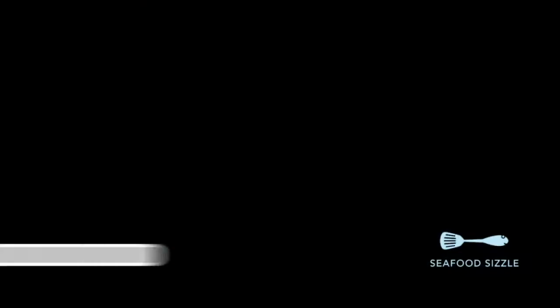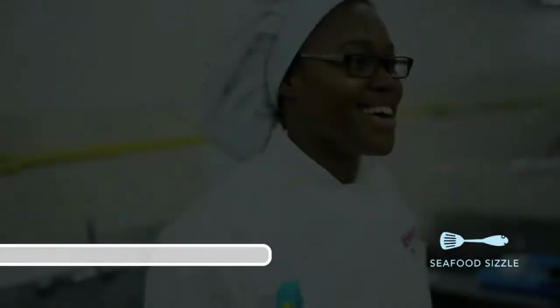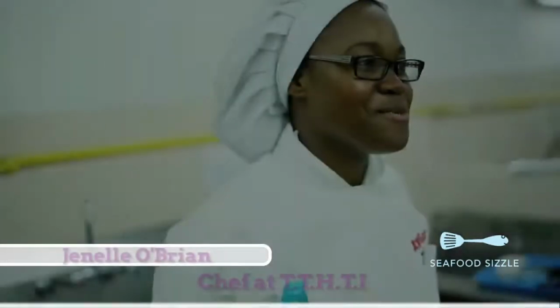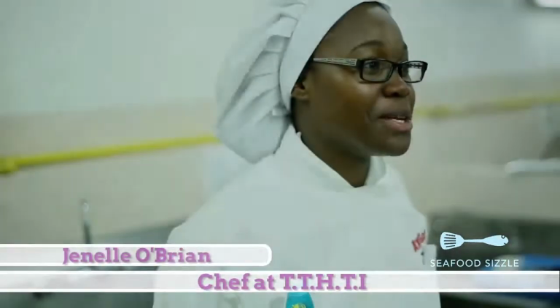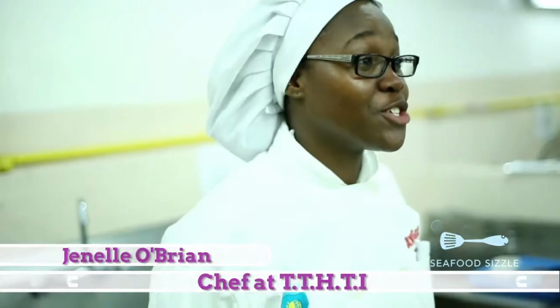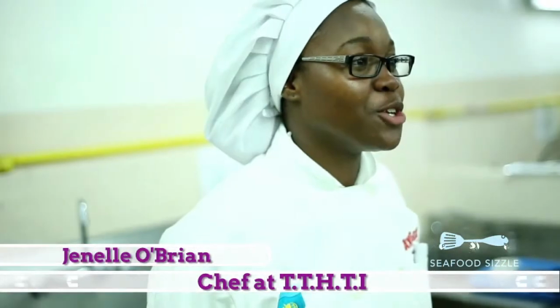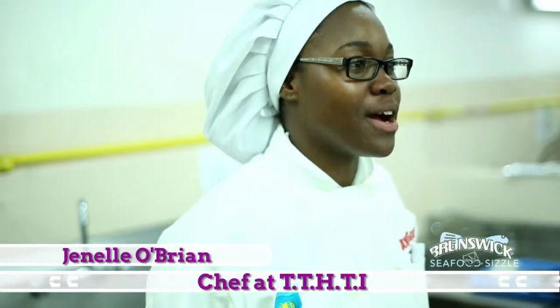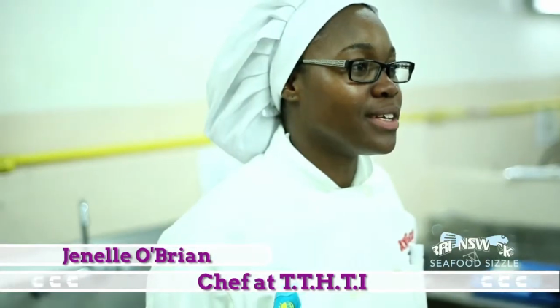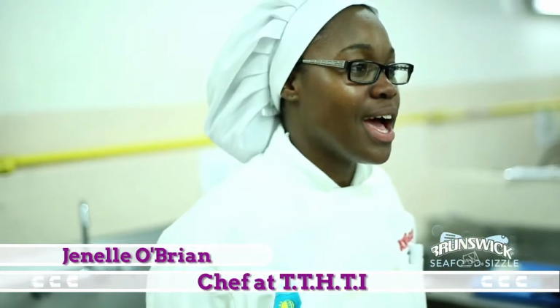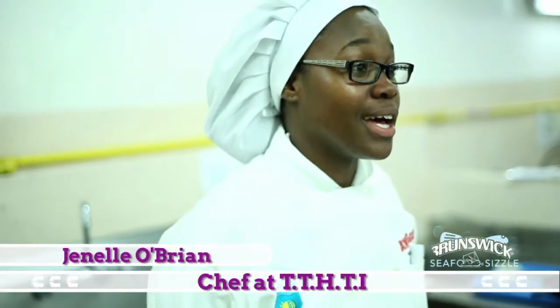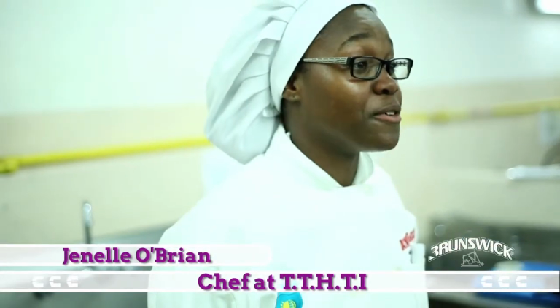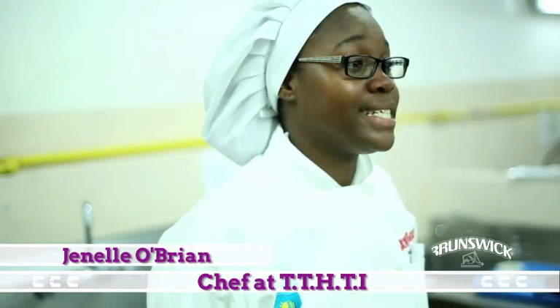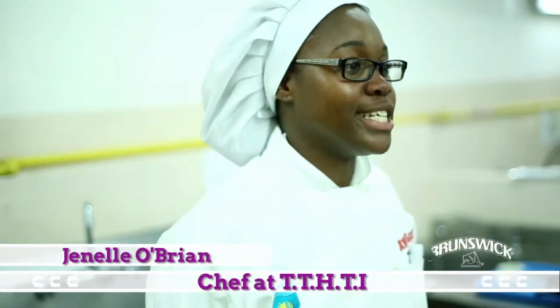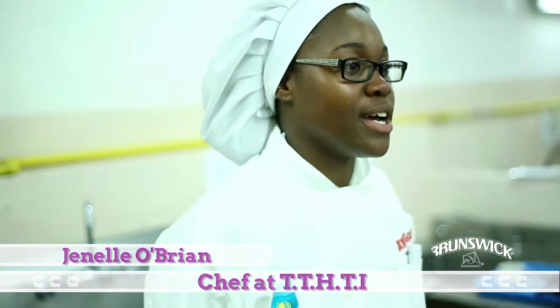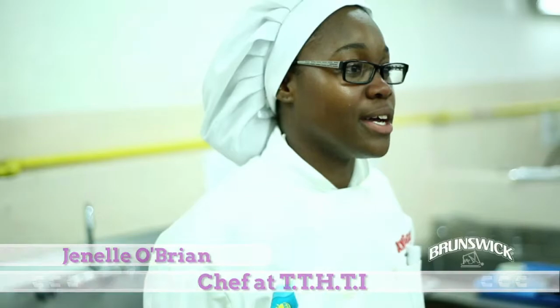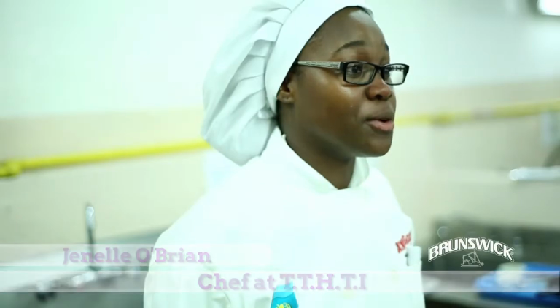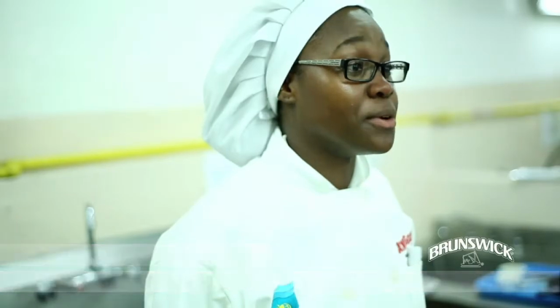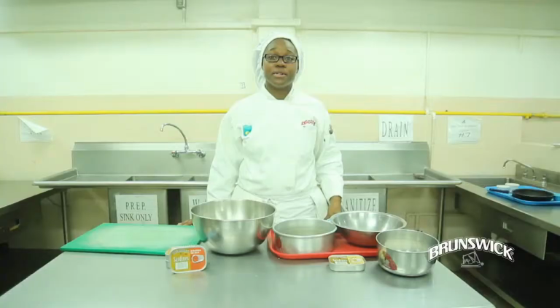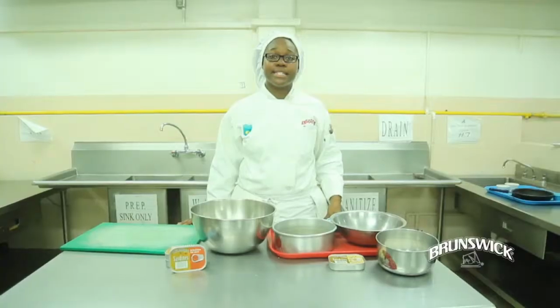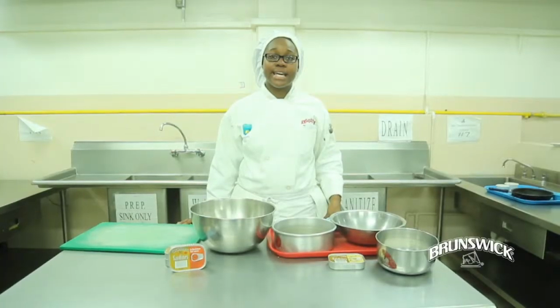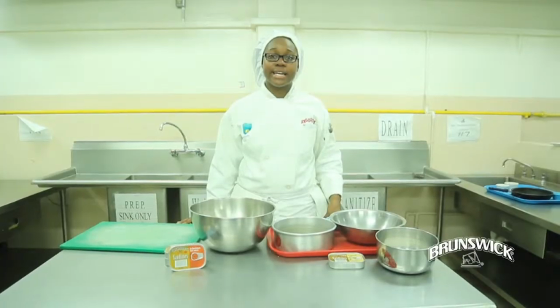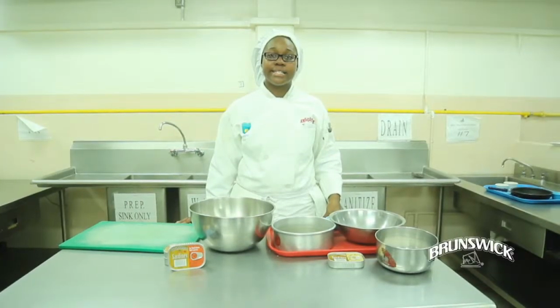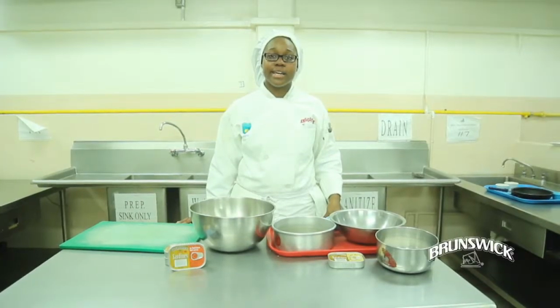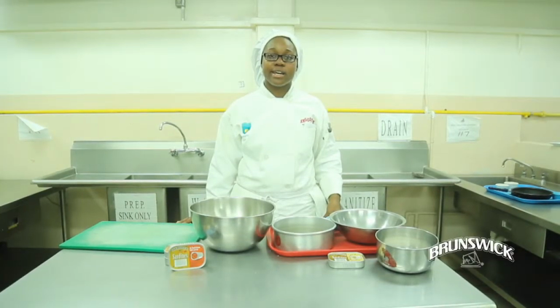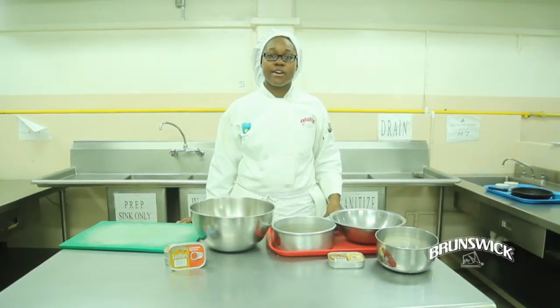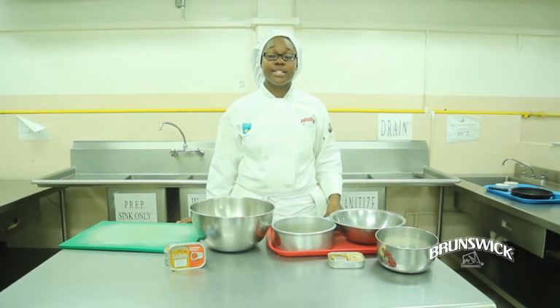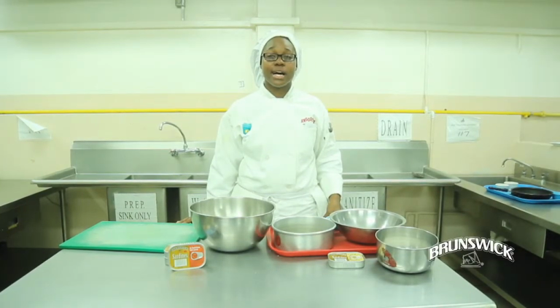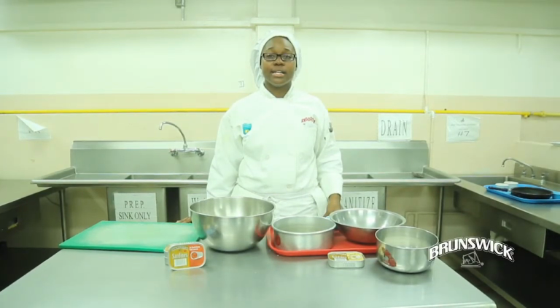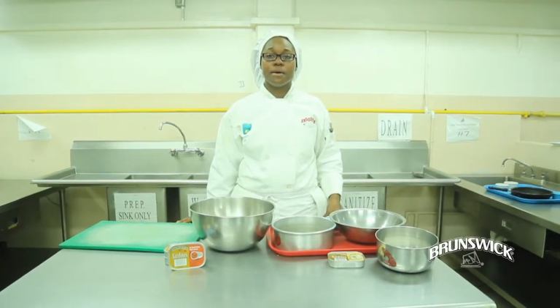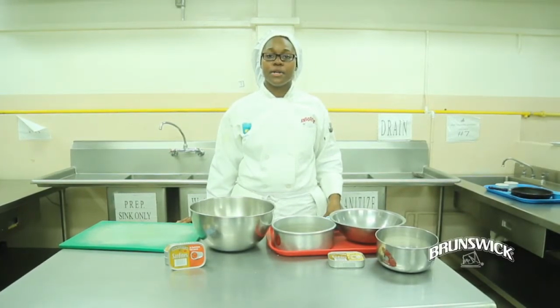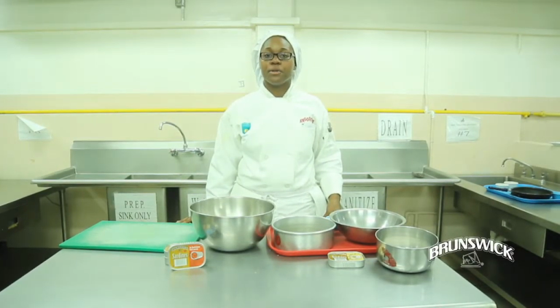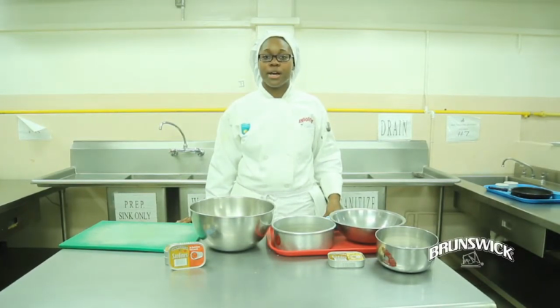Hi, my name is Chanel O'Brien, and I'm from TTHCI, and what I'm going to be doing today is a Karib Sadi pinwheel bread.